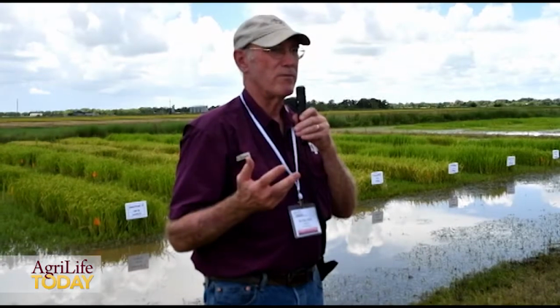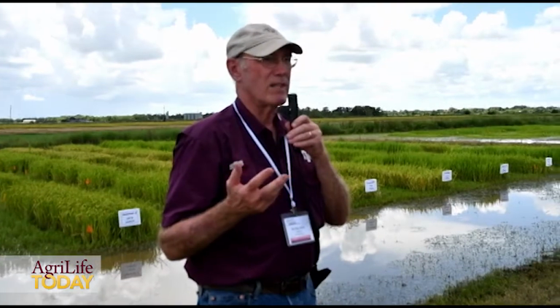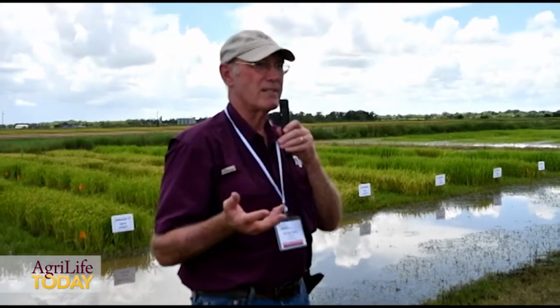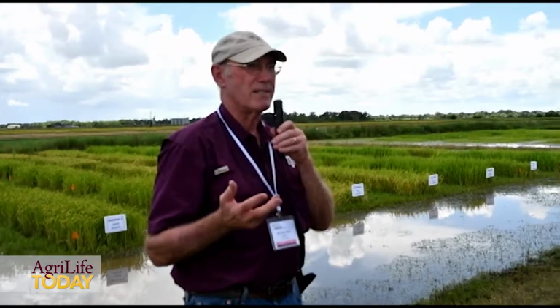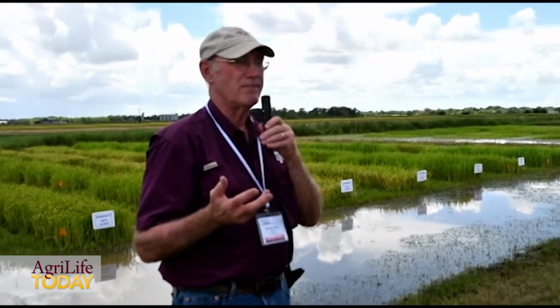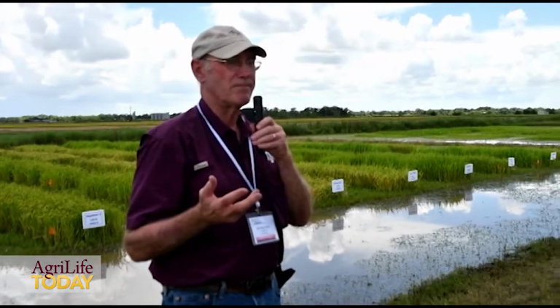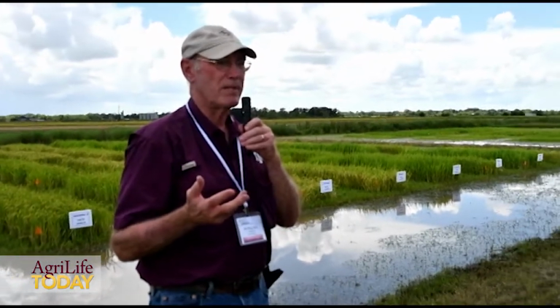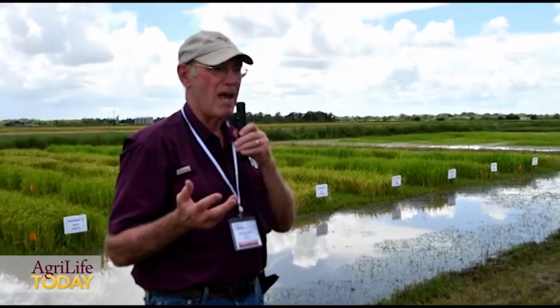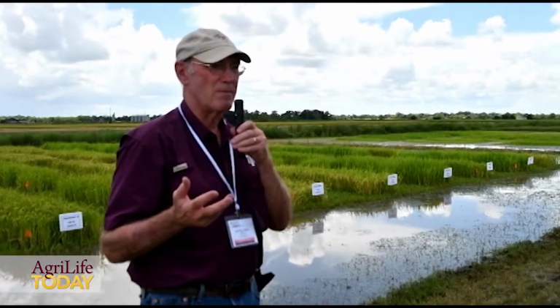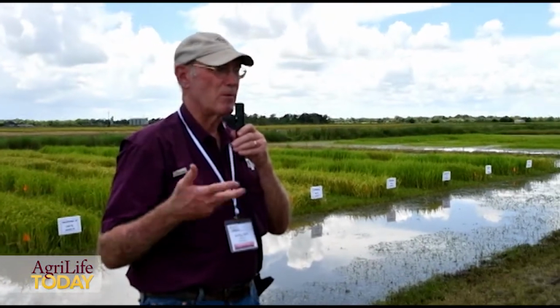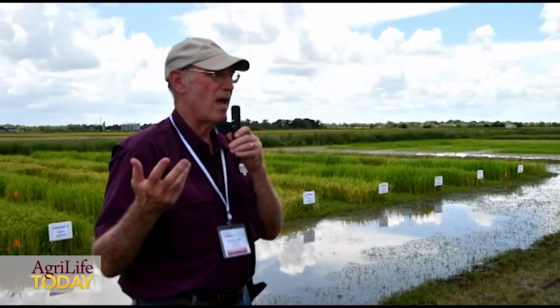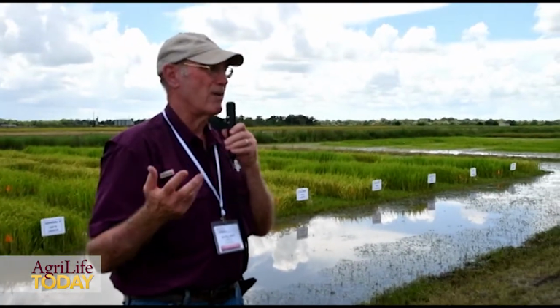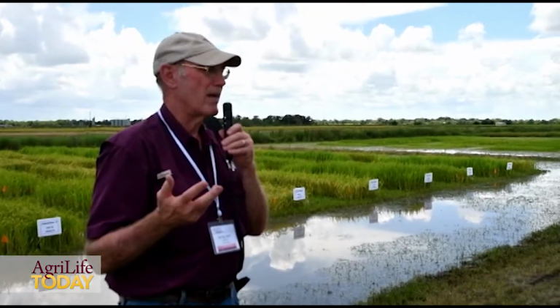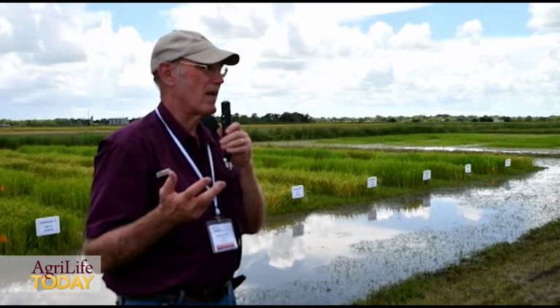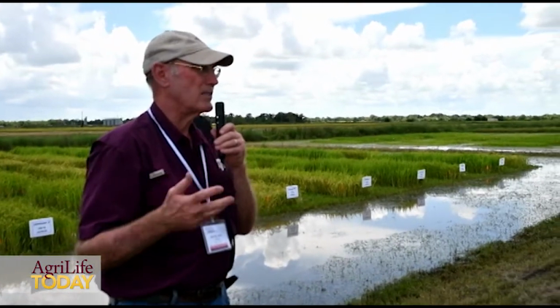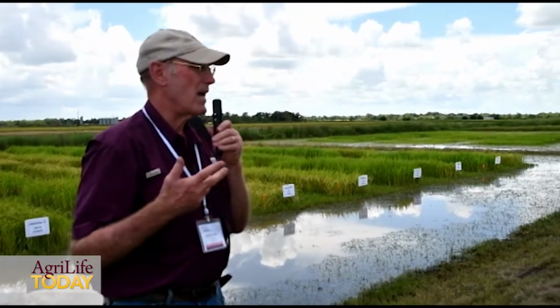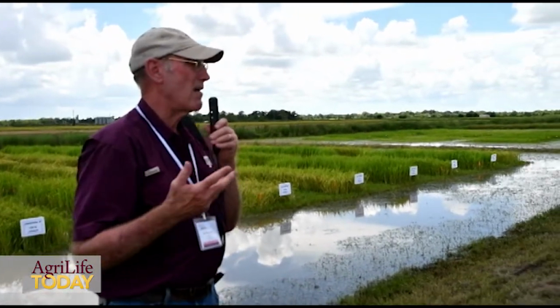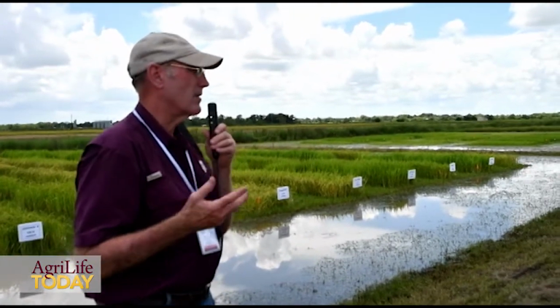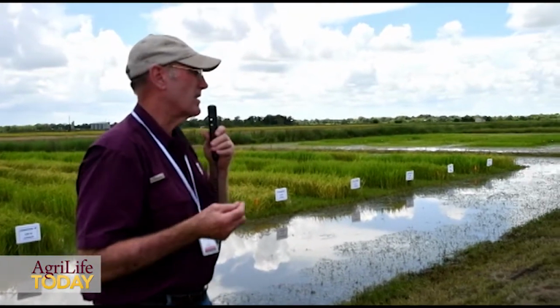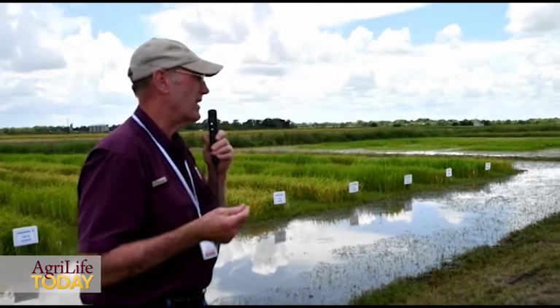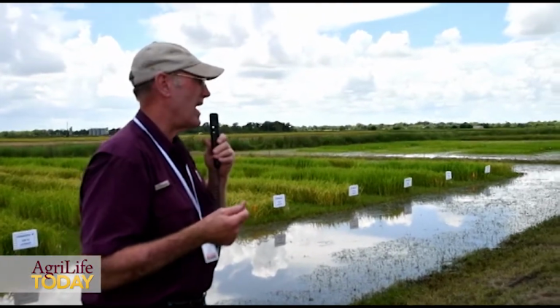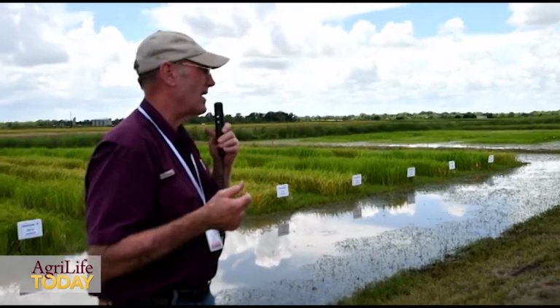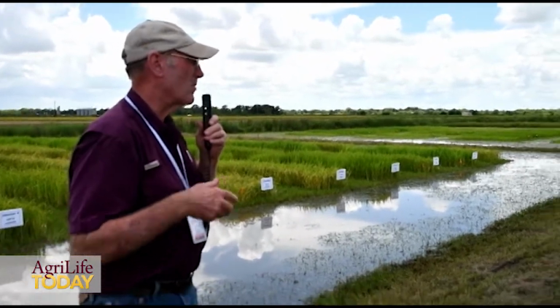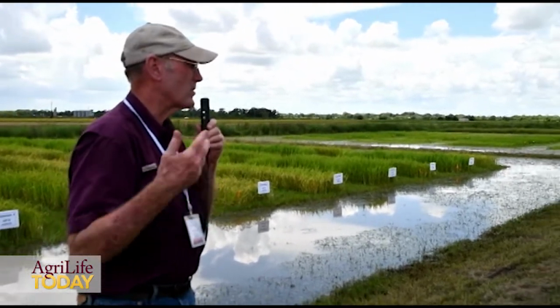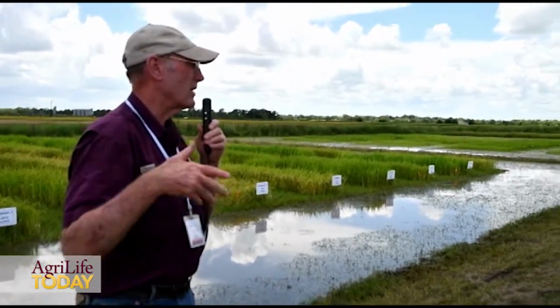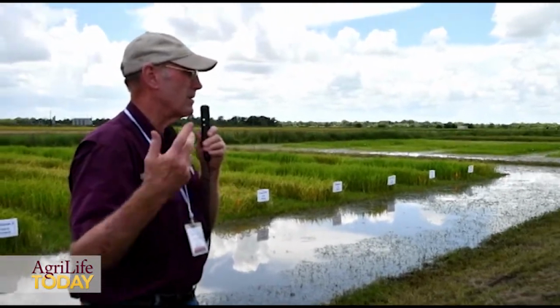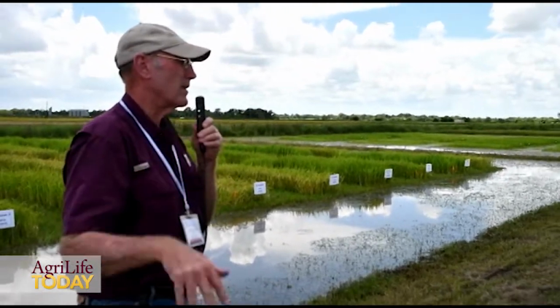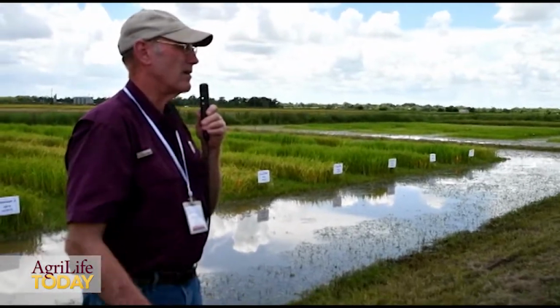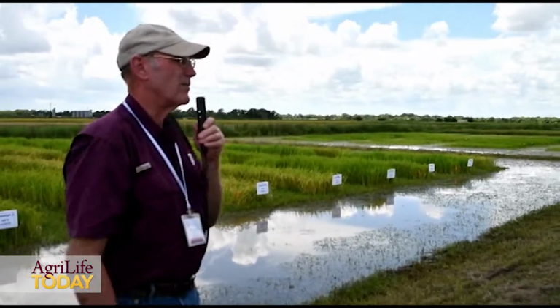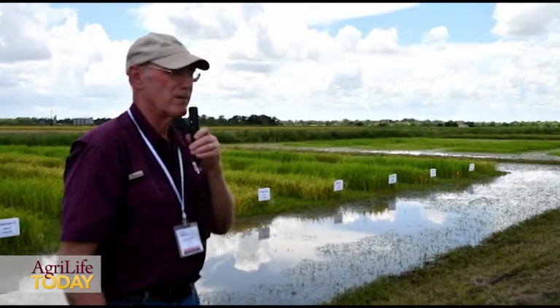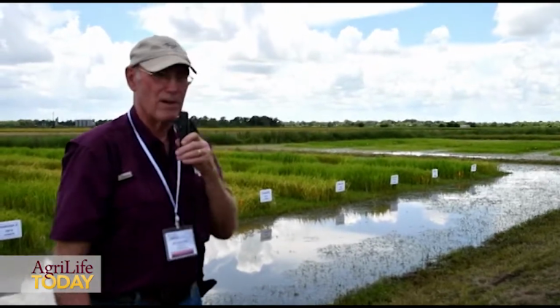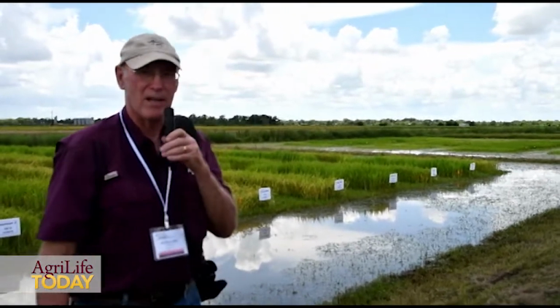We've collected the data, but we haven't analyzed it yet. We're still in the middle of doing all that.